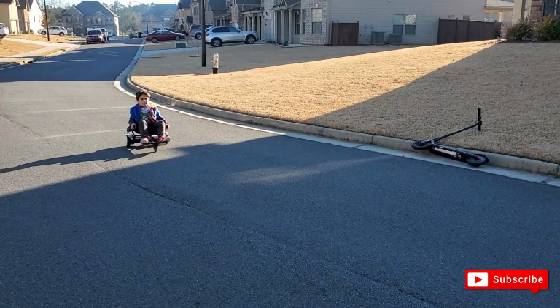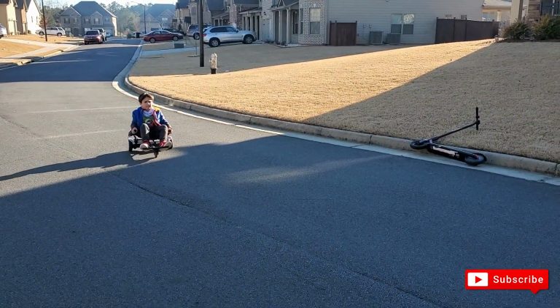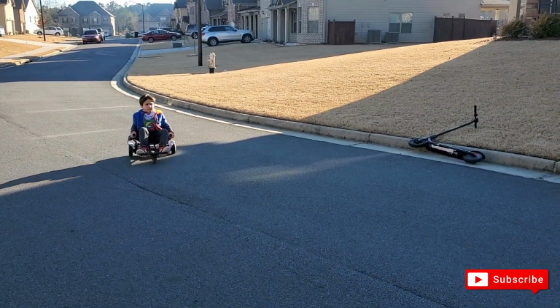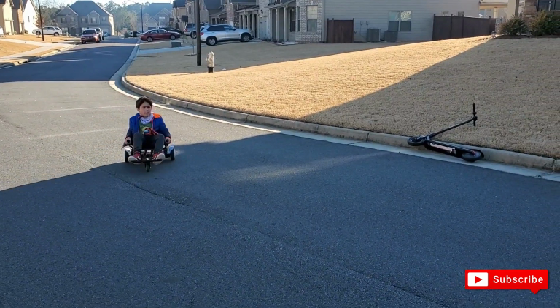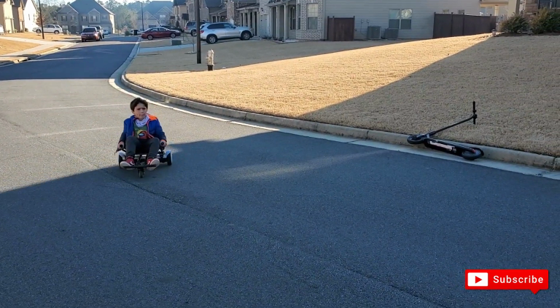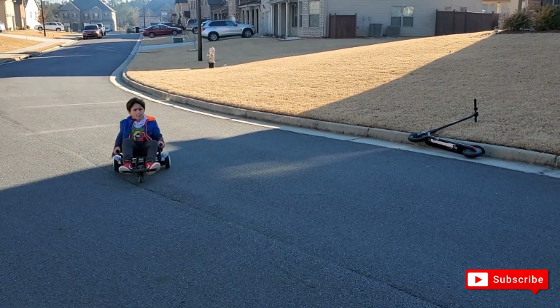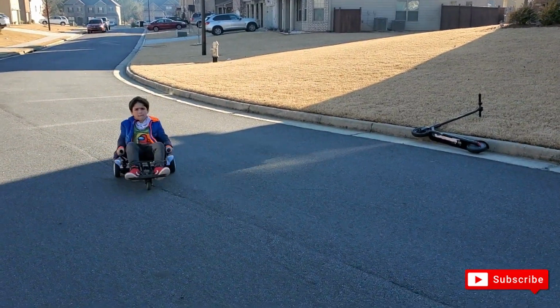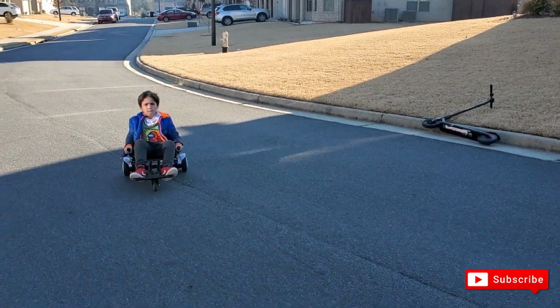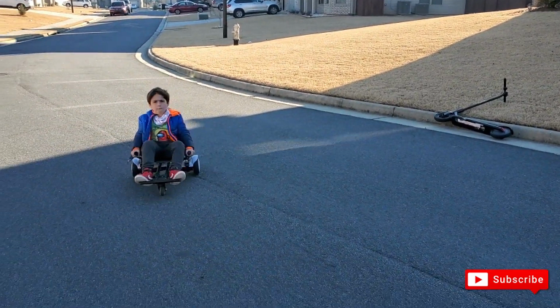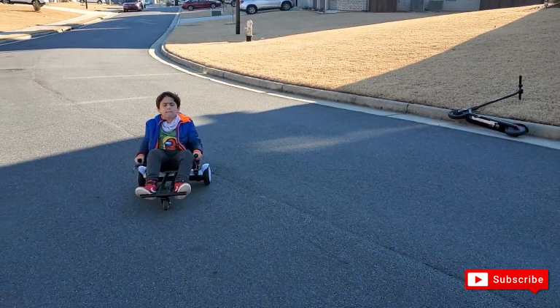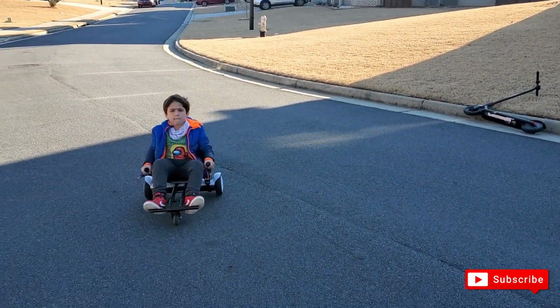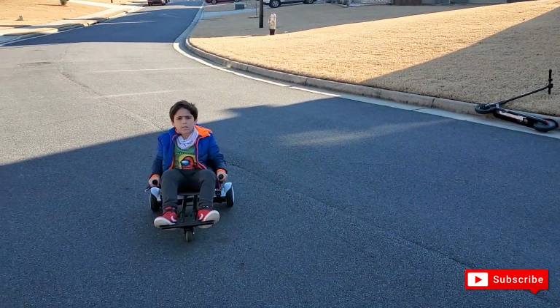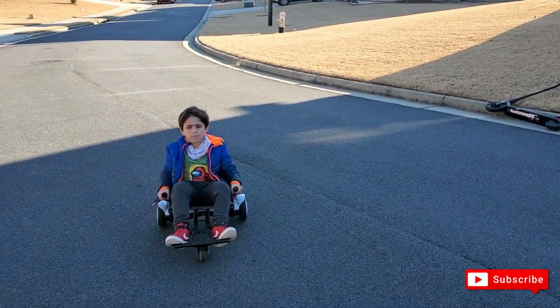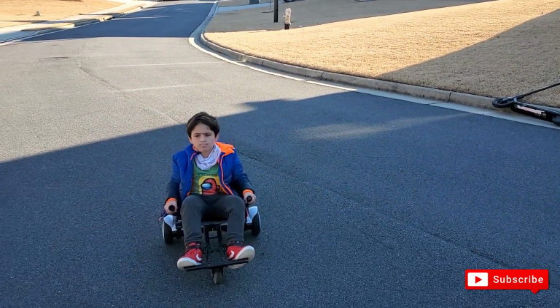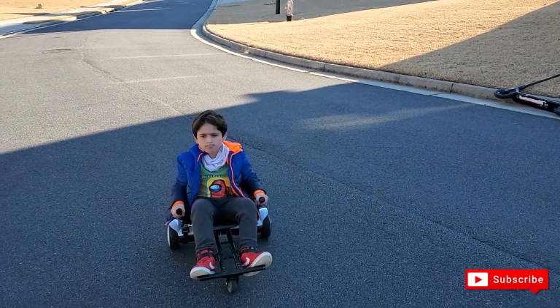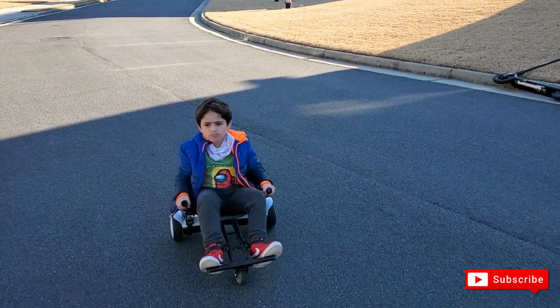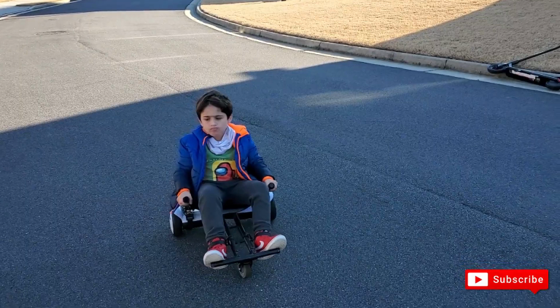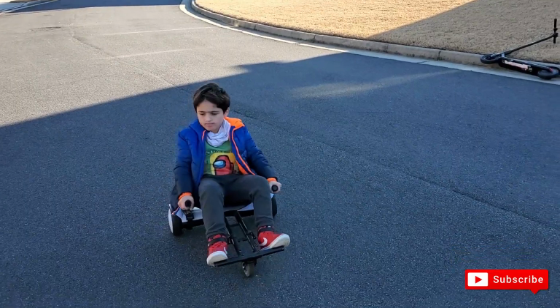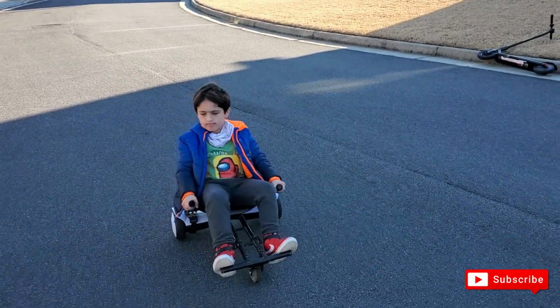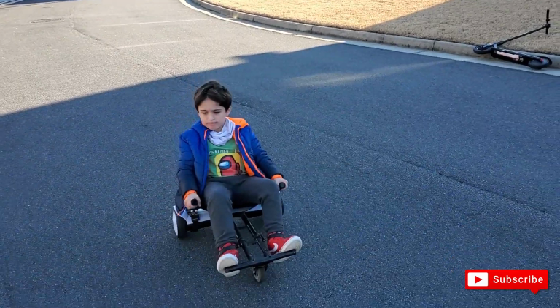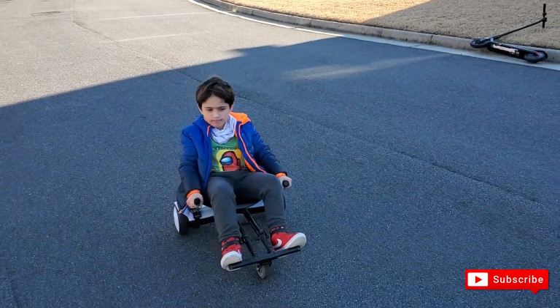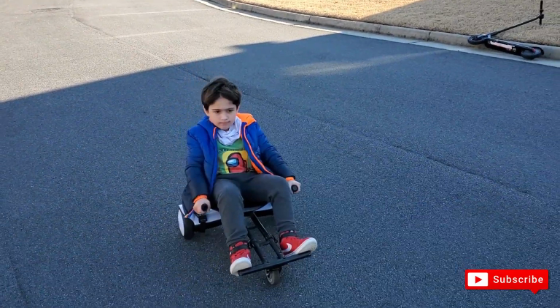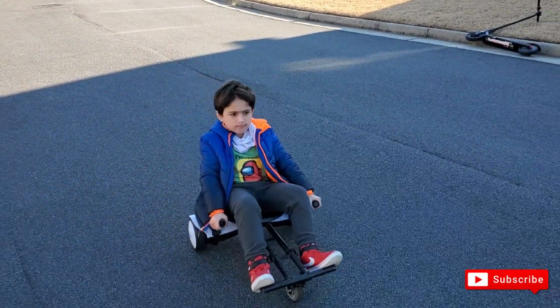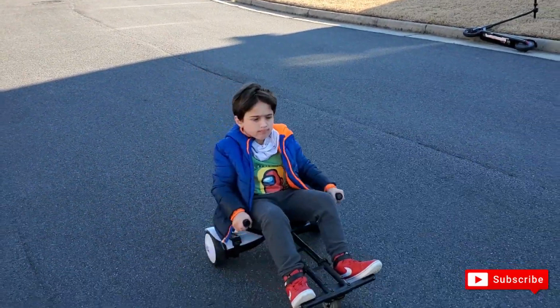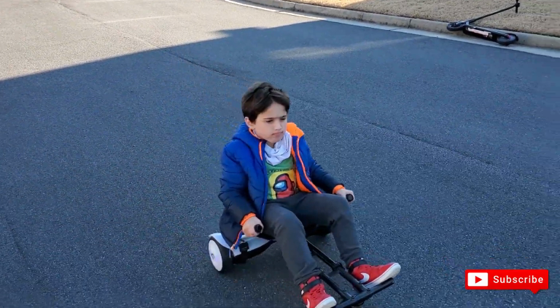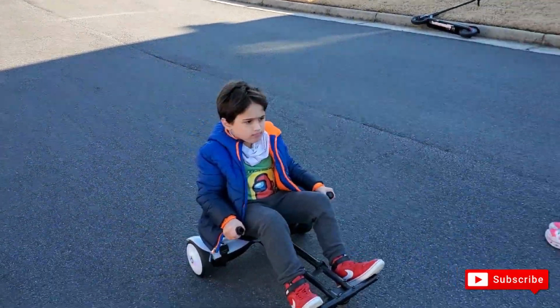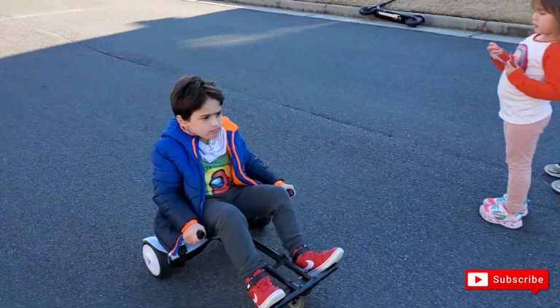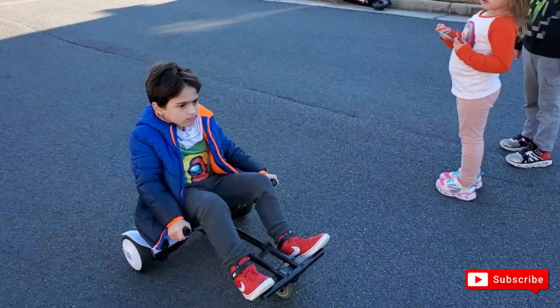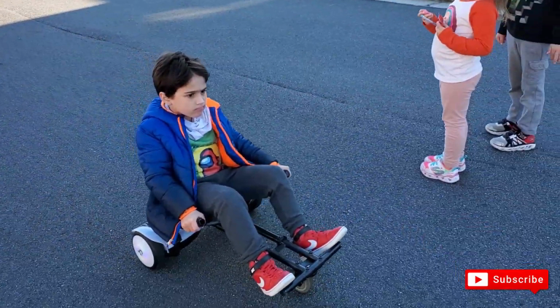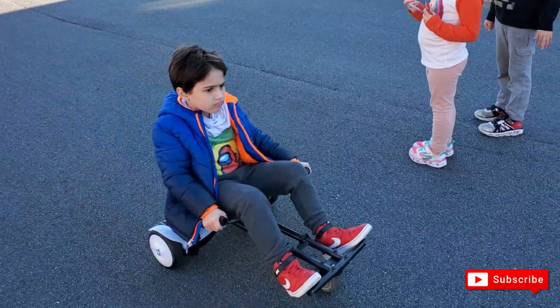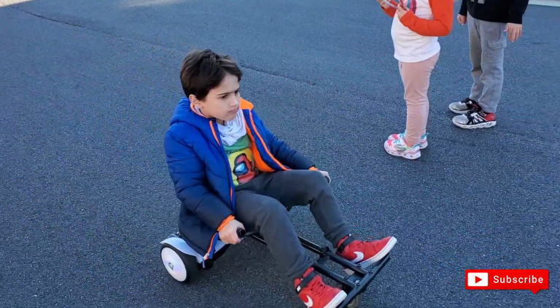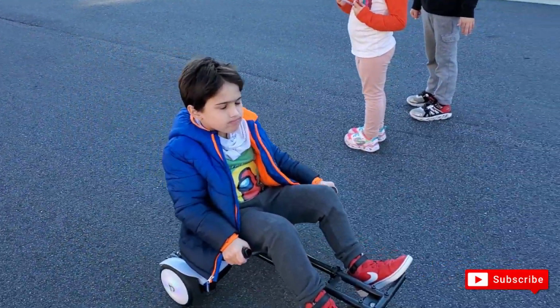Thanks for watching the Vera Projects. Go ahead and subscribe and I'll see you next time.